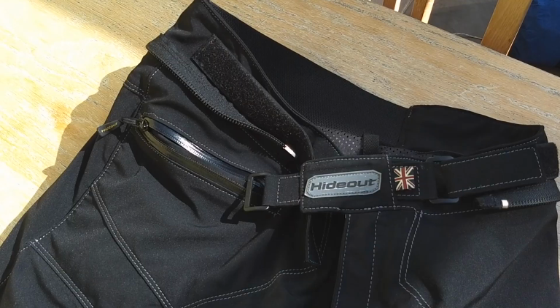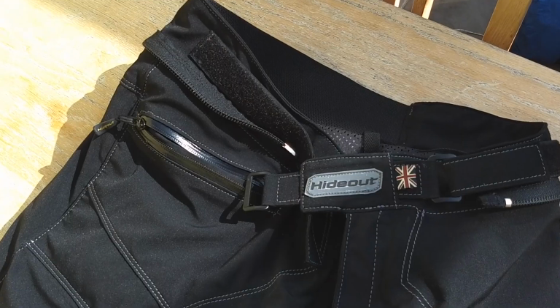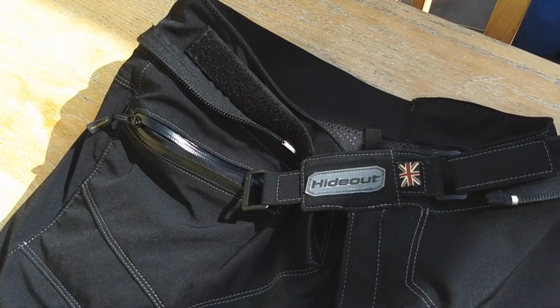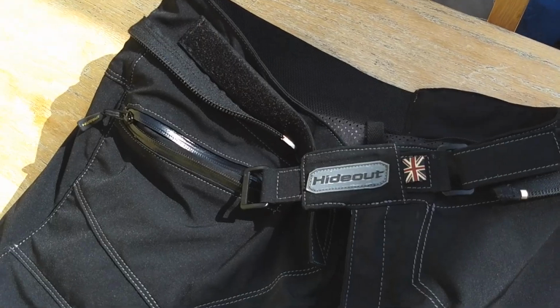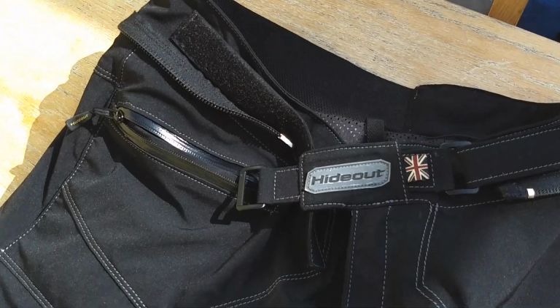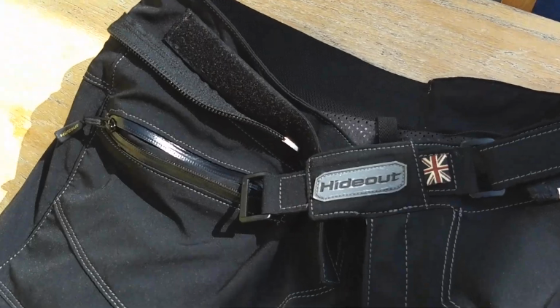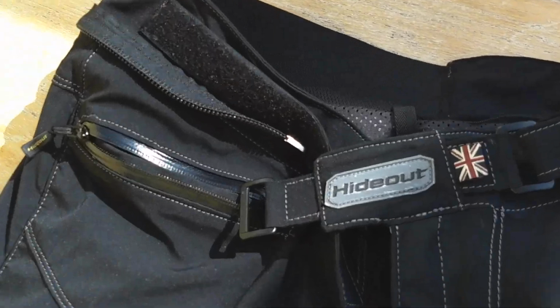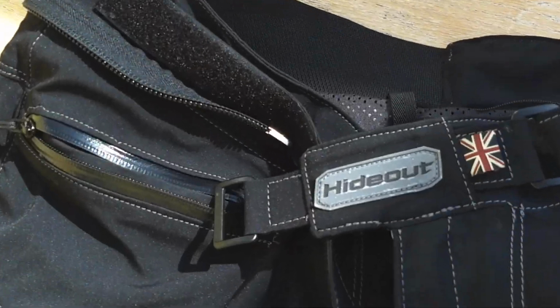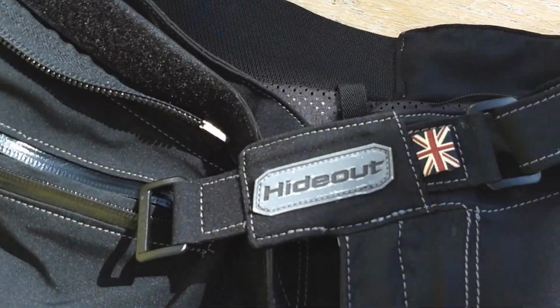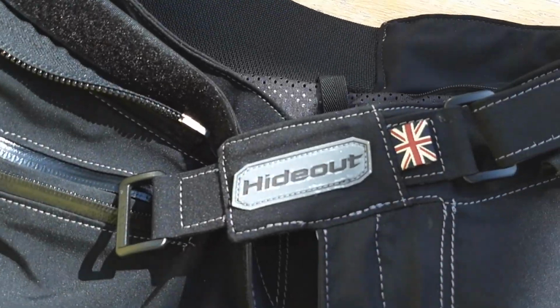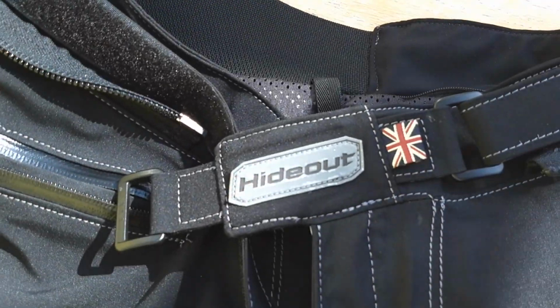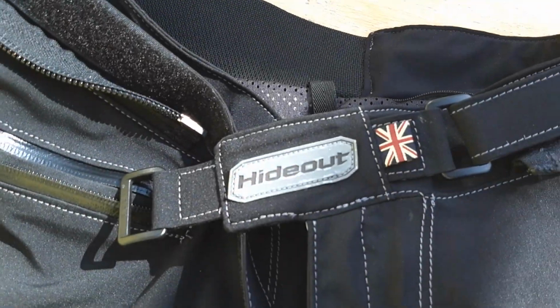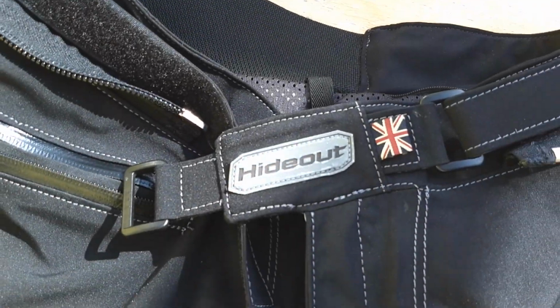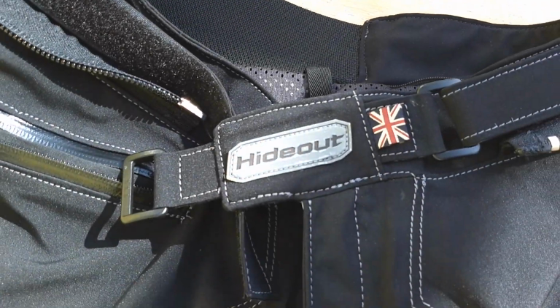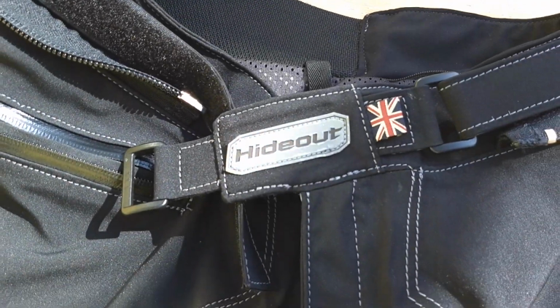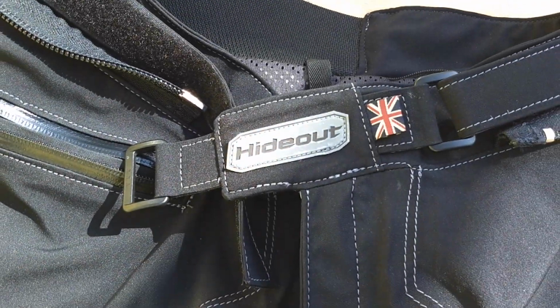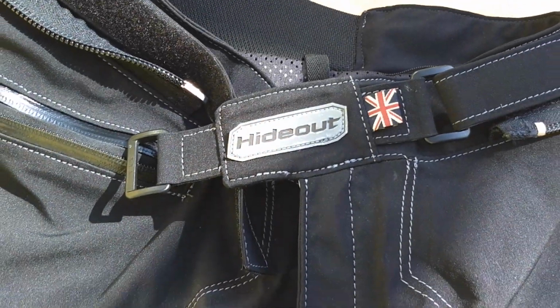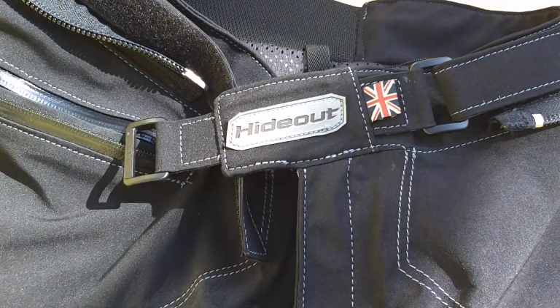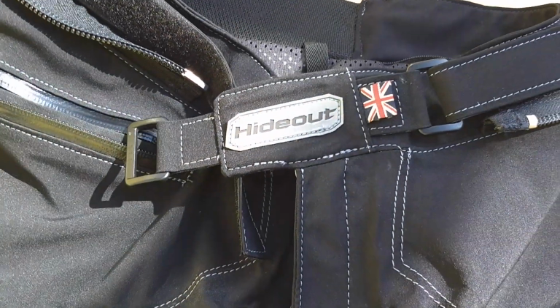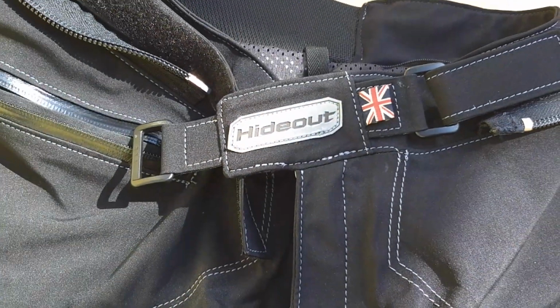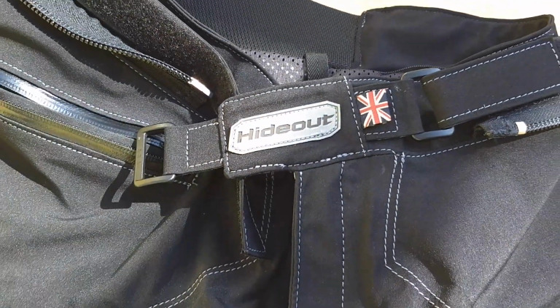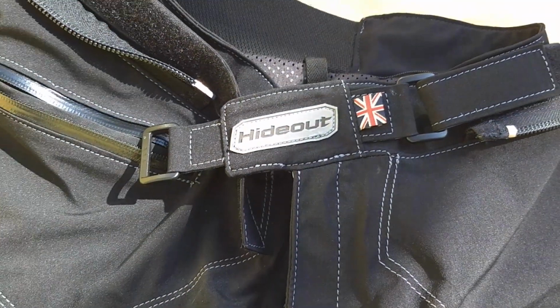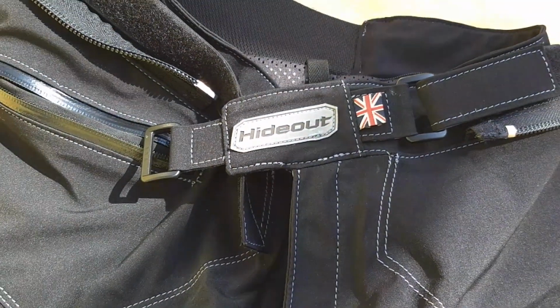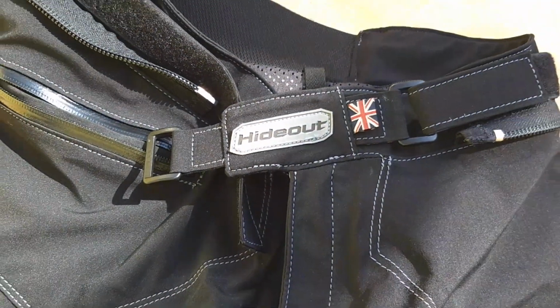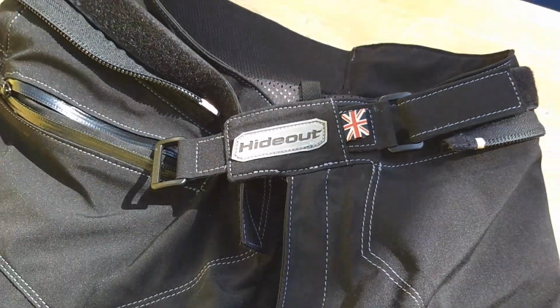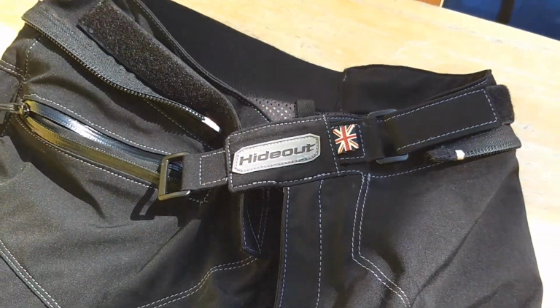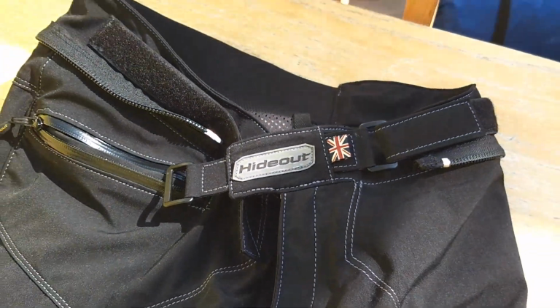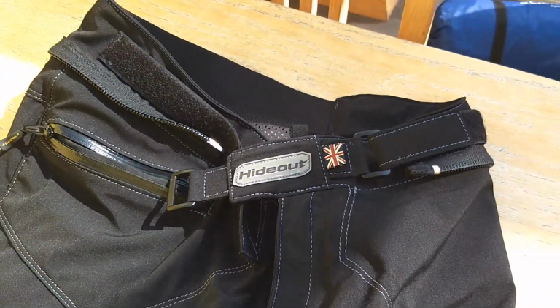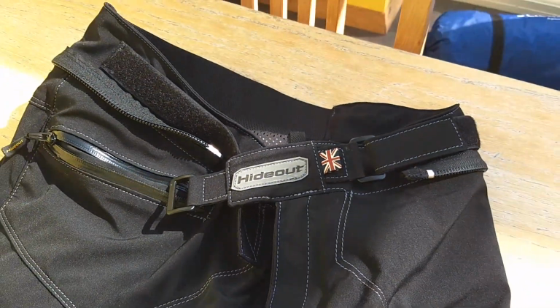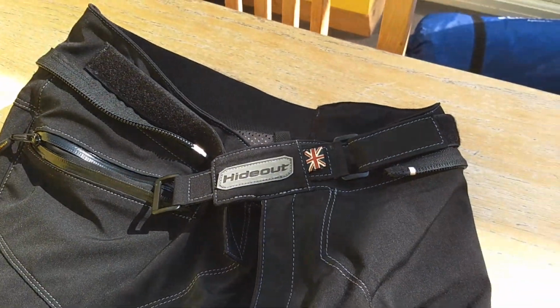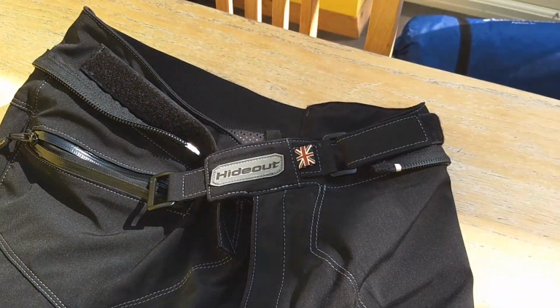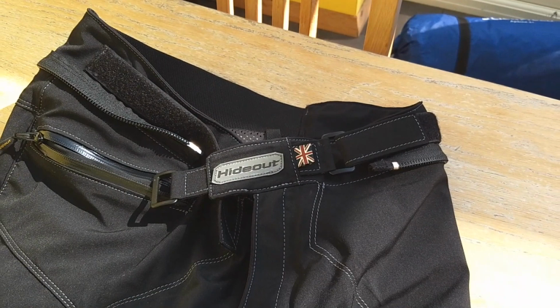So there you go — the Hideout Leathers Hi-Pro trousers. They don't just do leathers; they've got some pretty premium textiles here too.